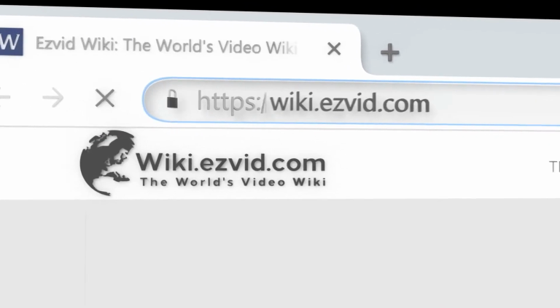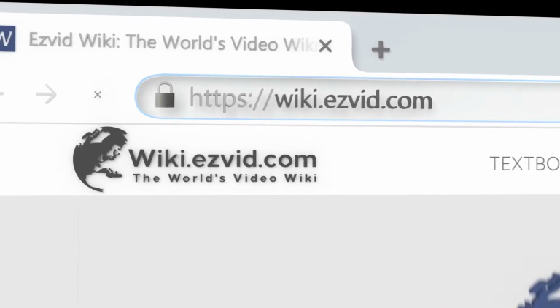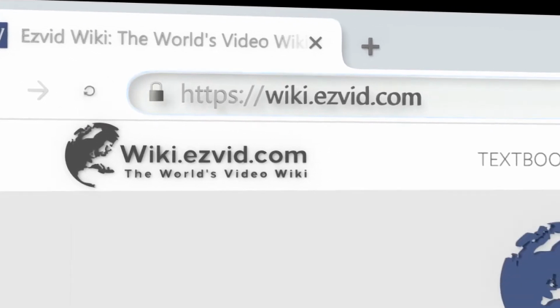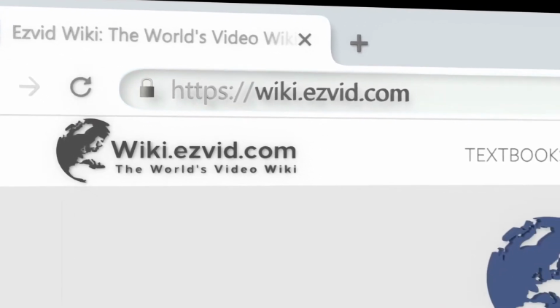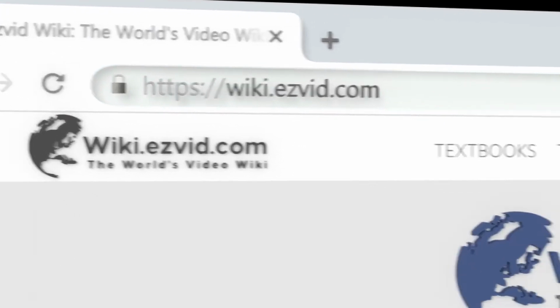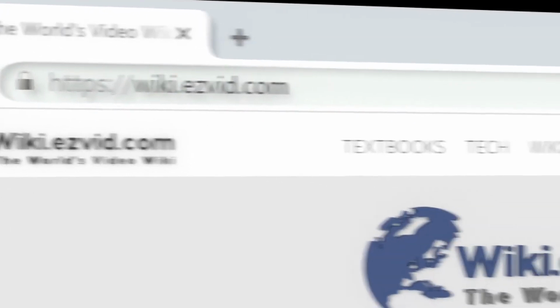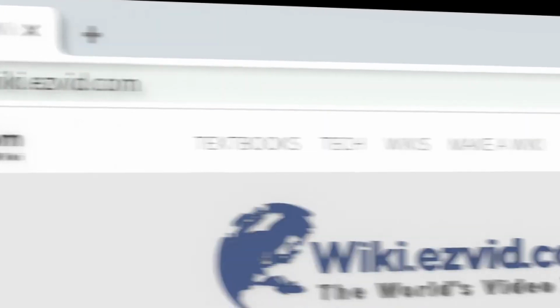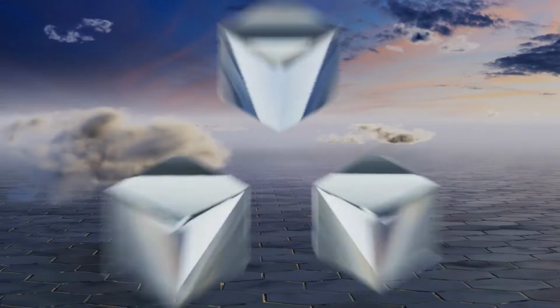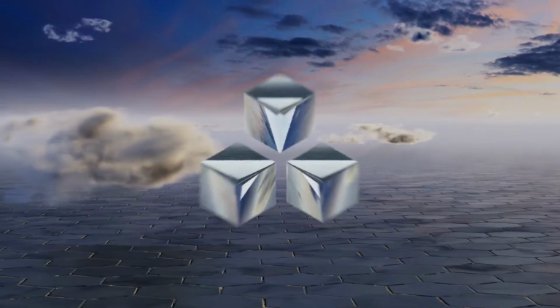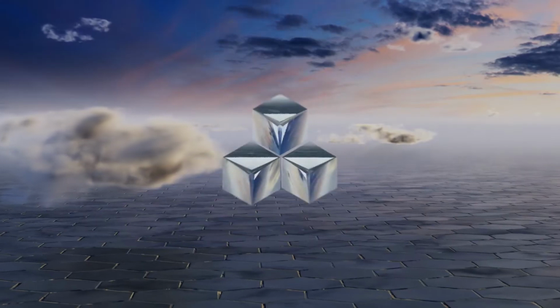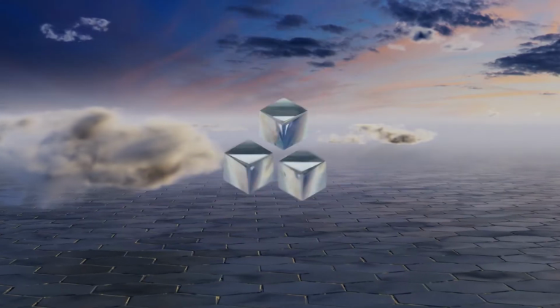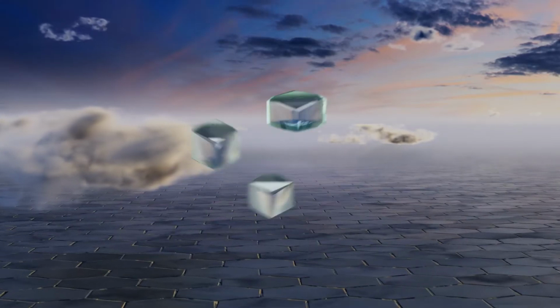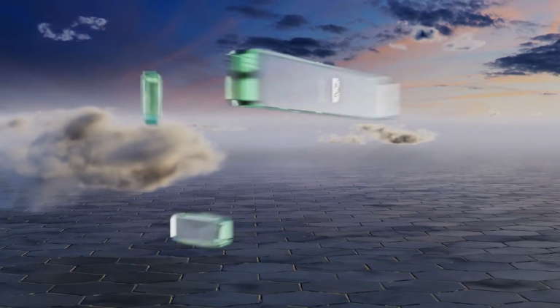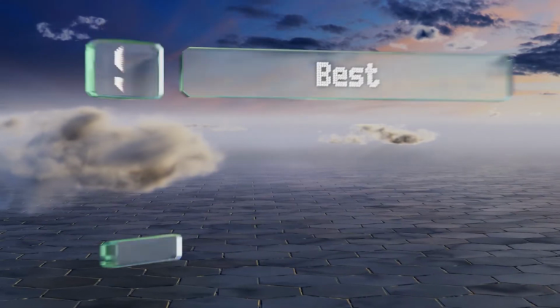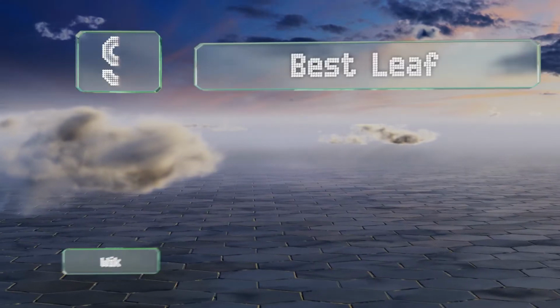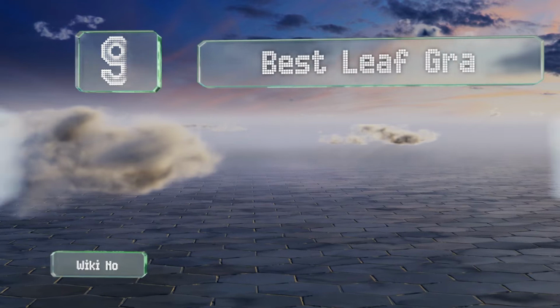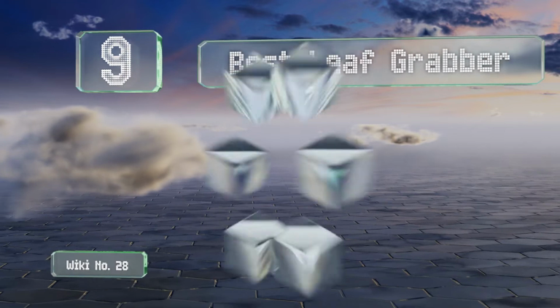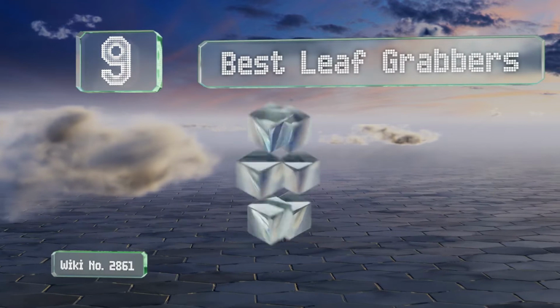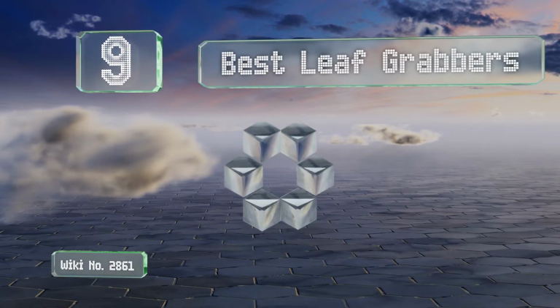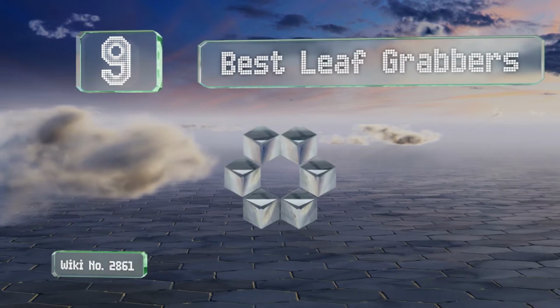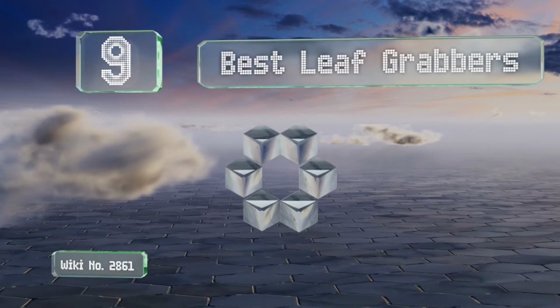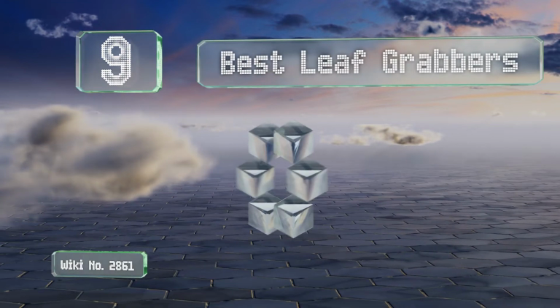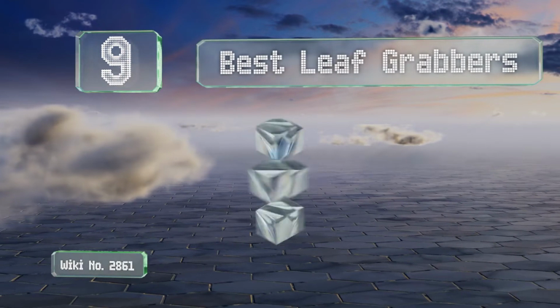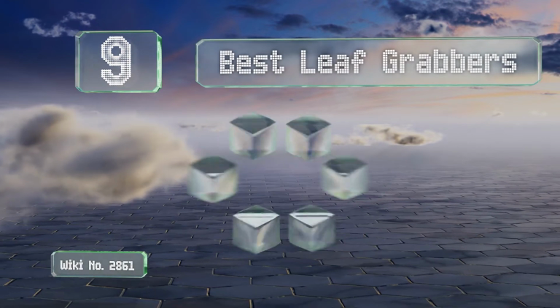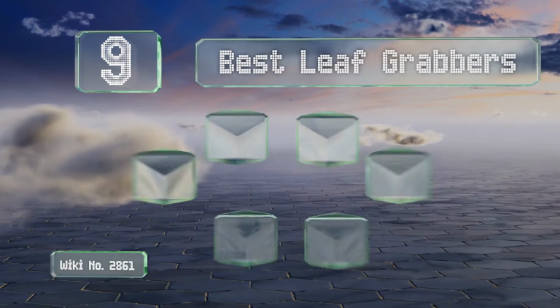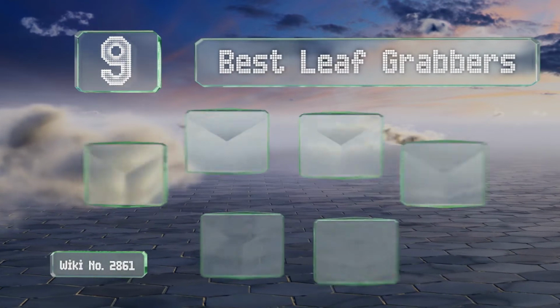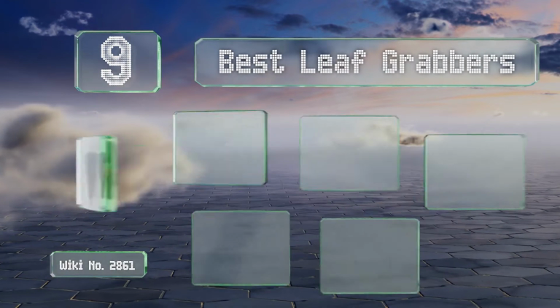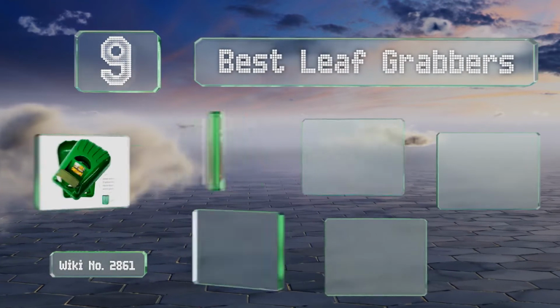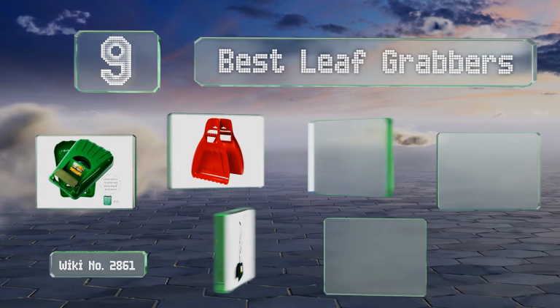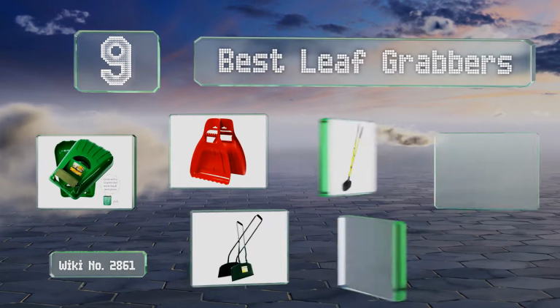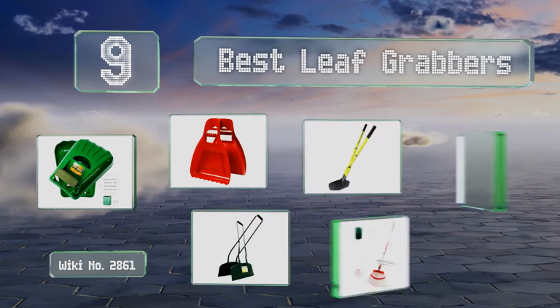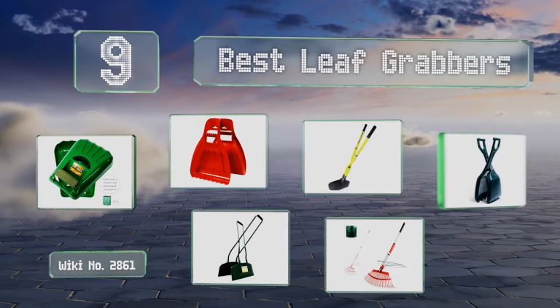EasyVid presents the nine best leaf grabbers. Let's get started with the list.